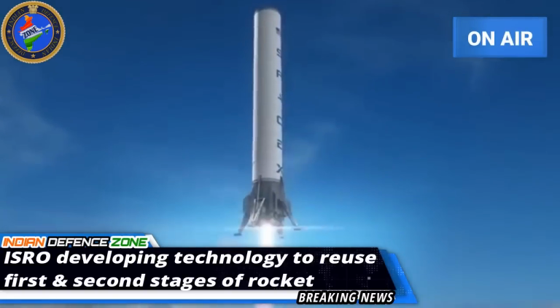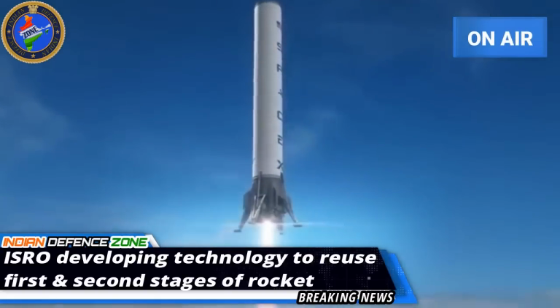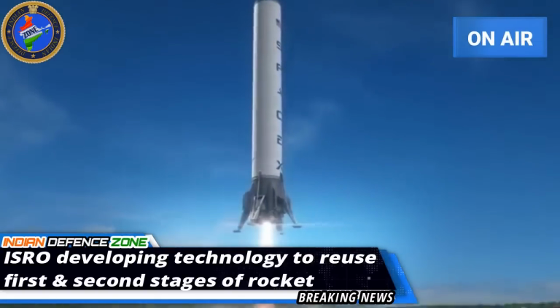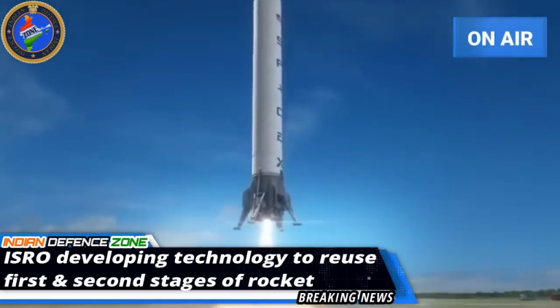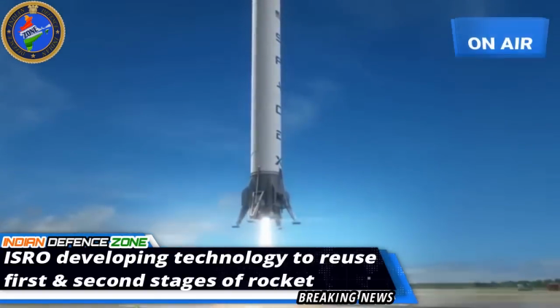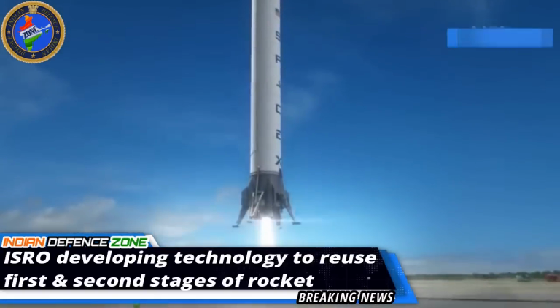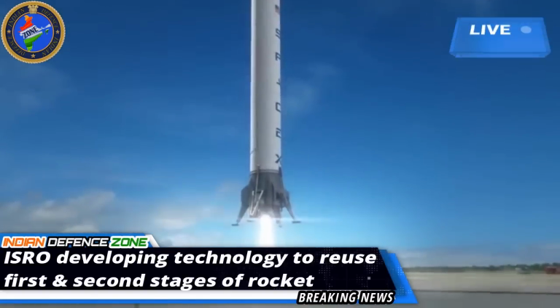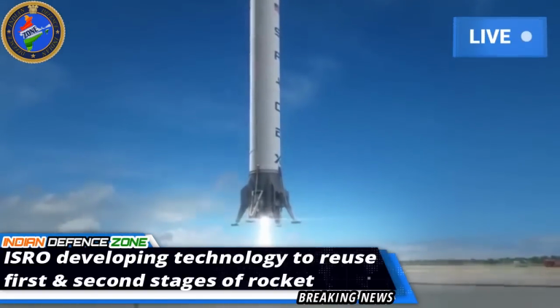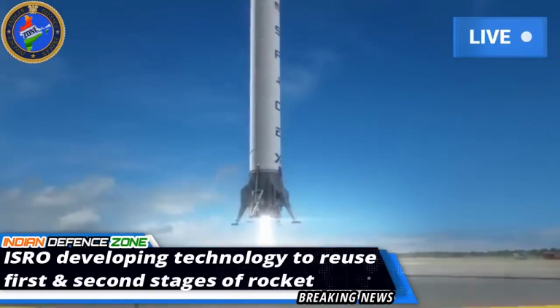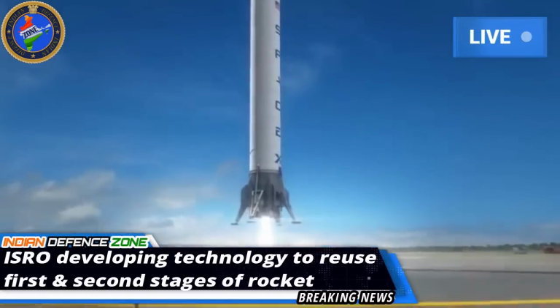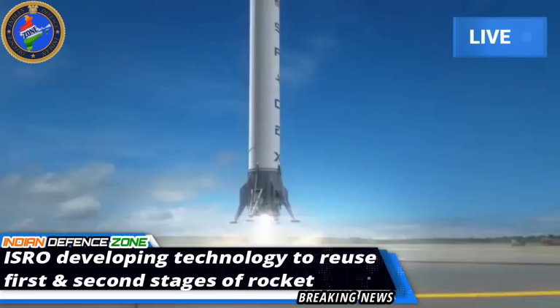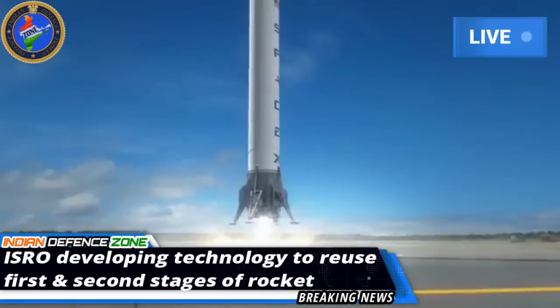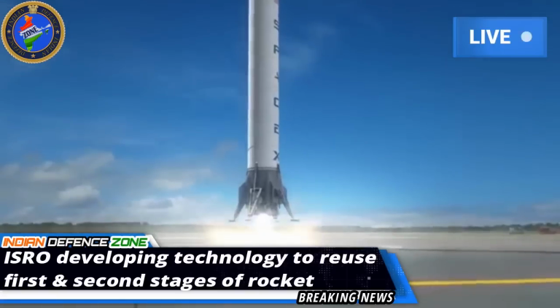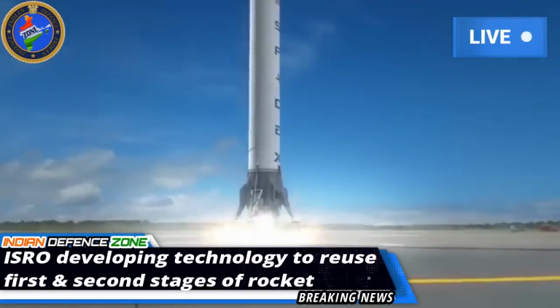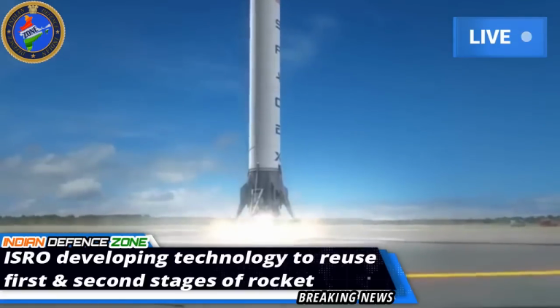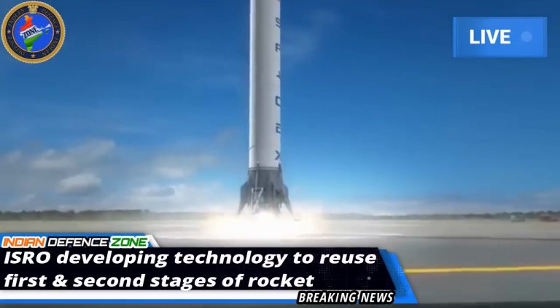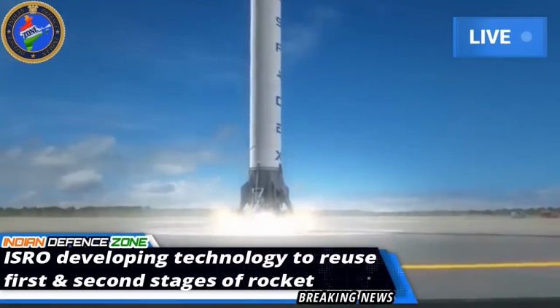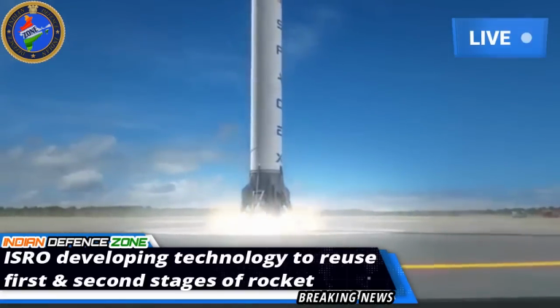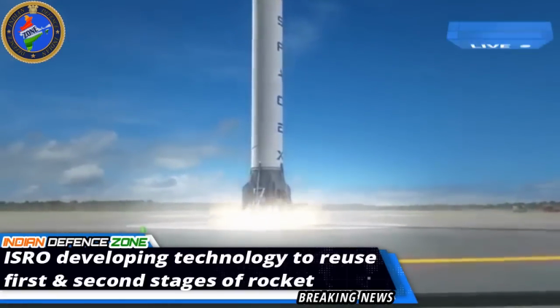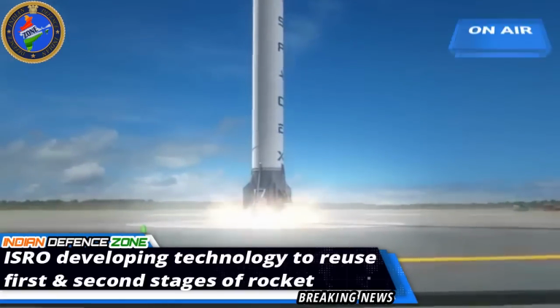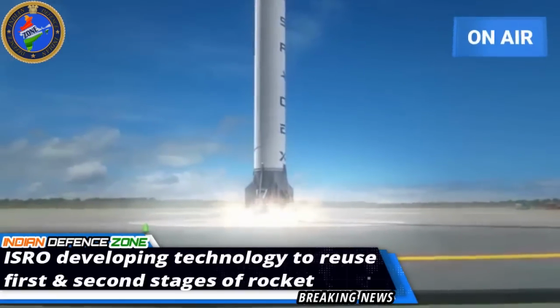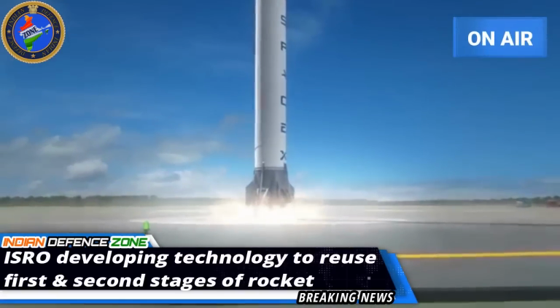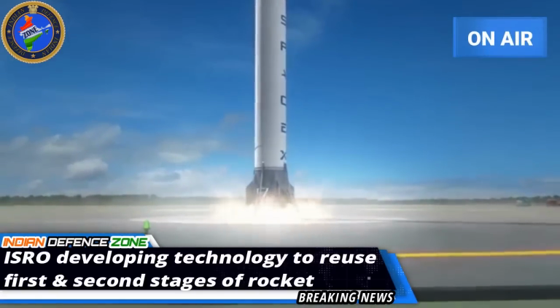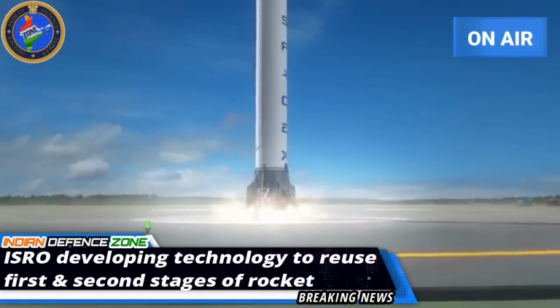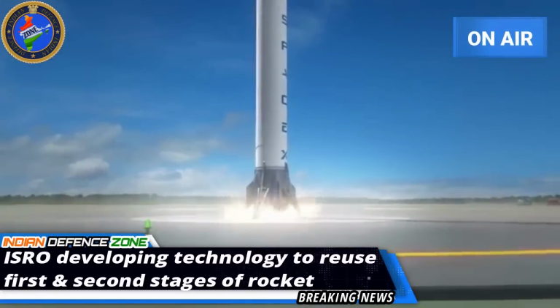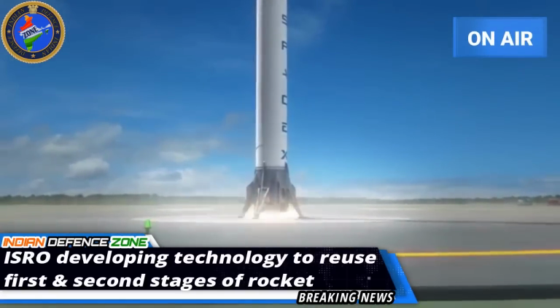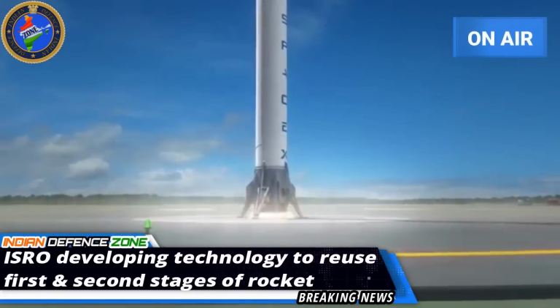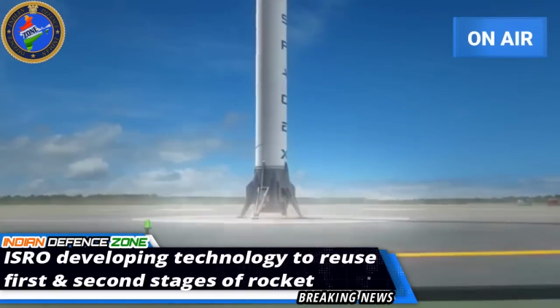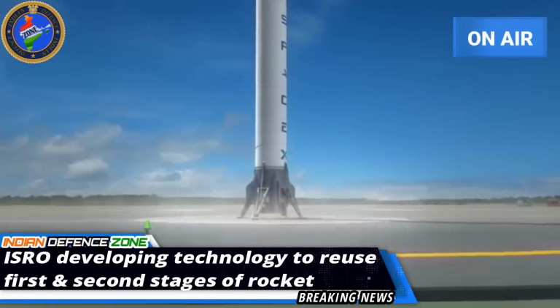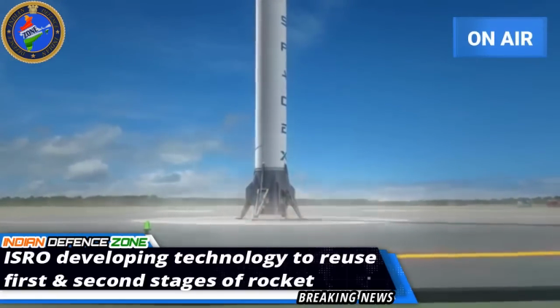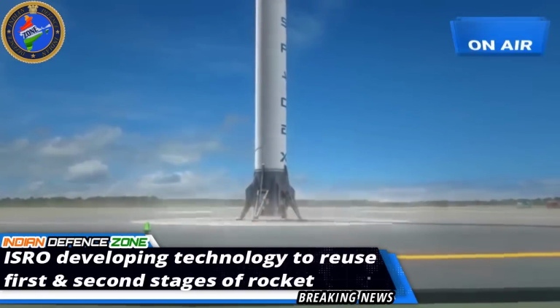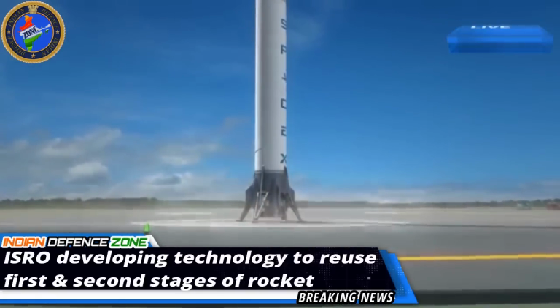The first rocket stage will be recovered on a vertical landing spot on the sea, like SpaceX has been doing it with its Falcon rocket.